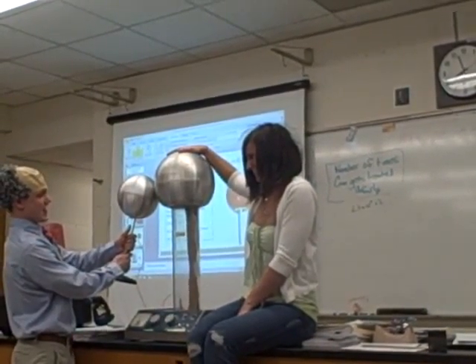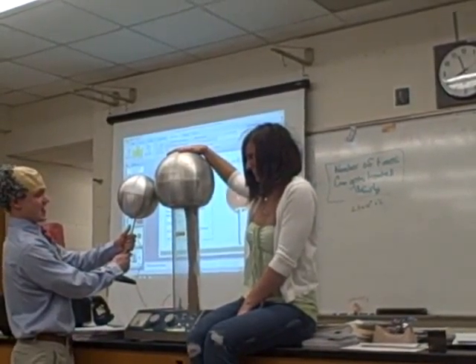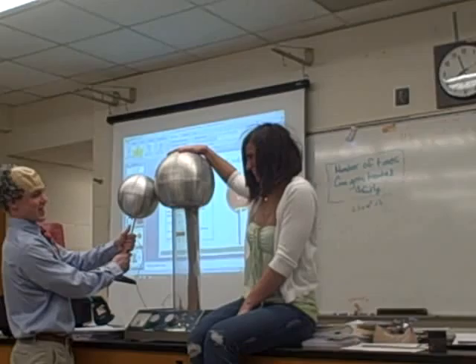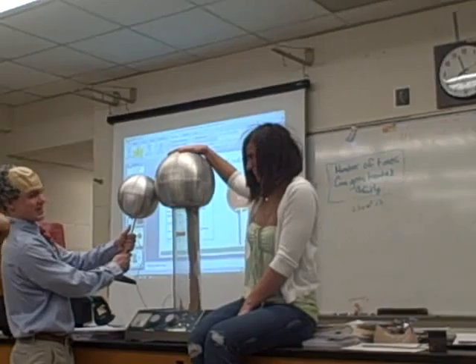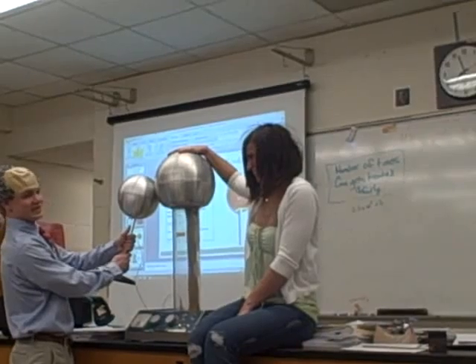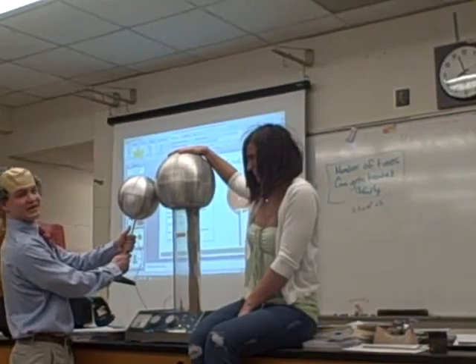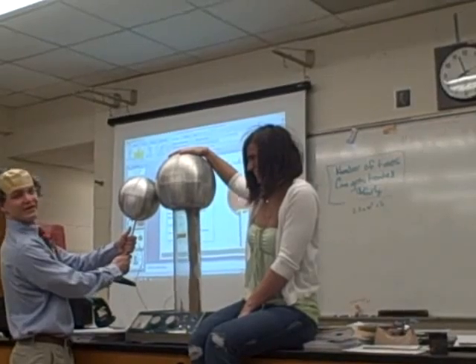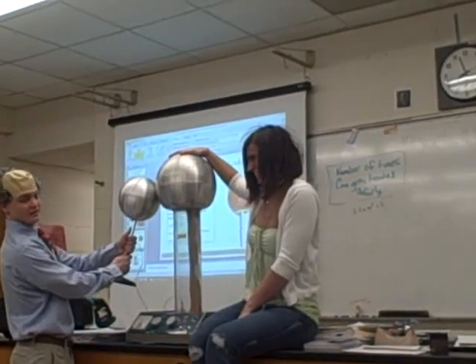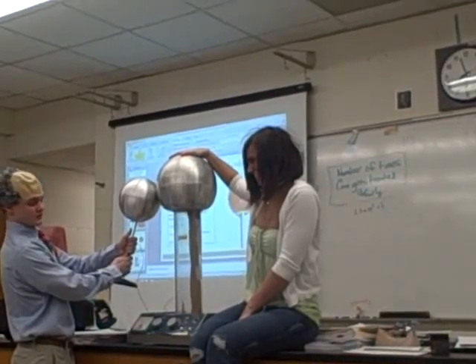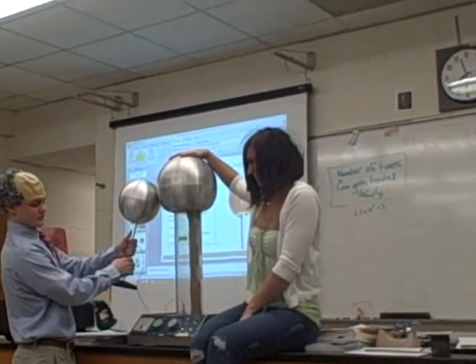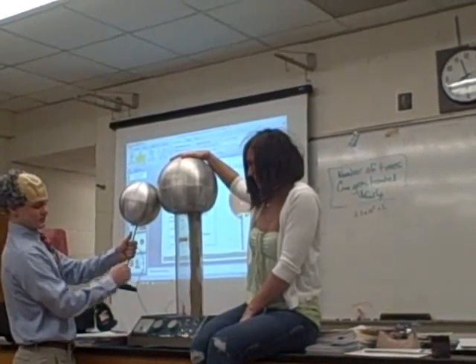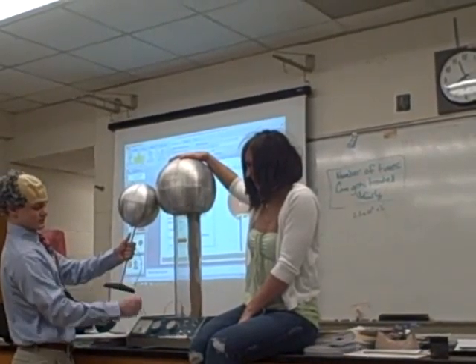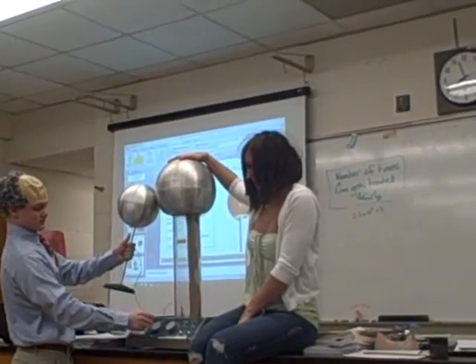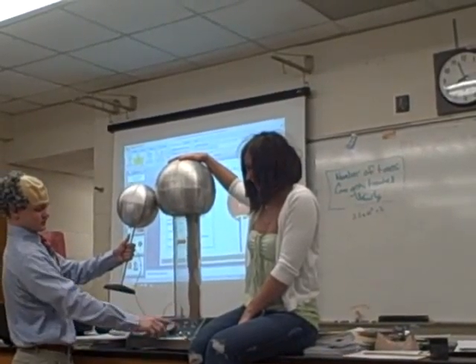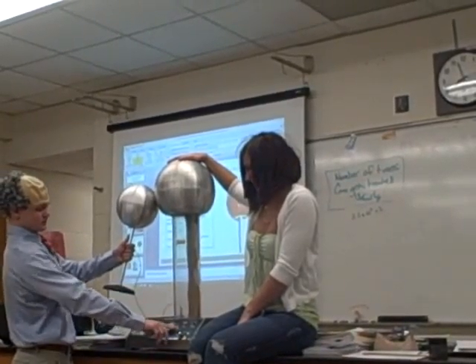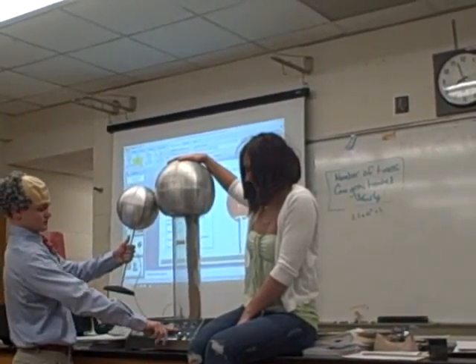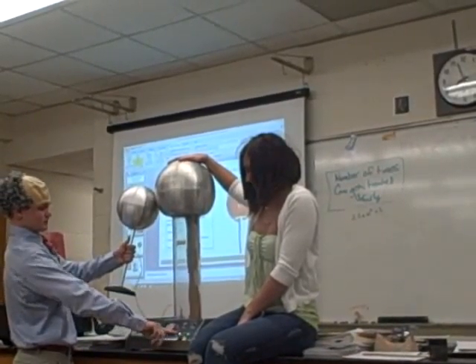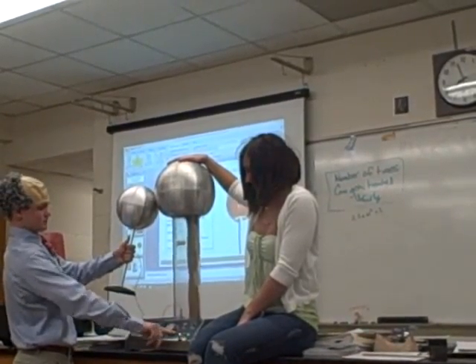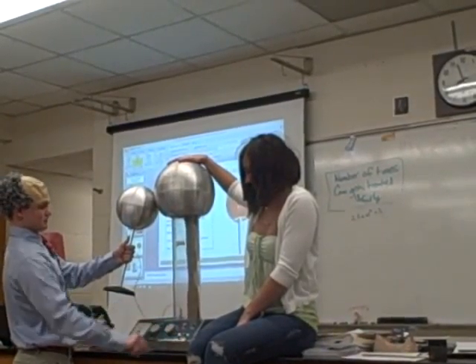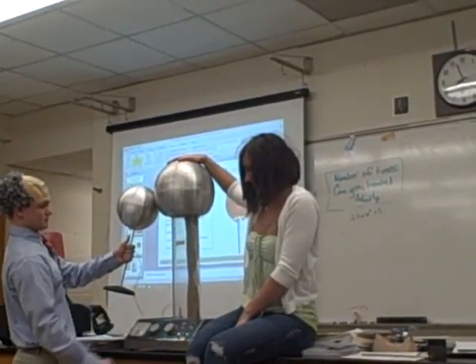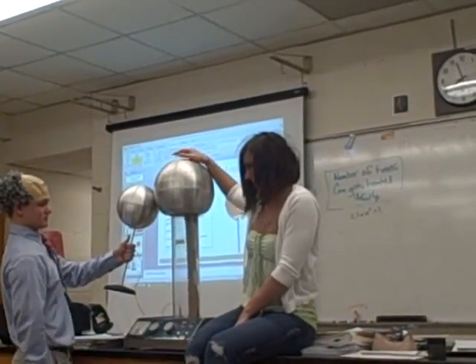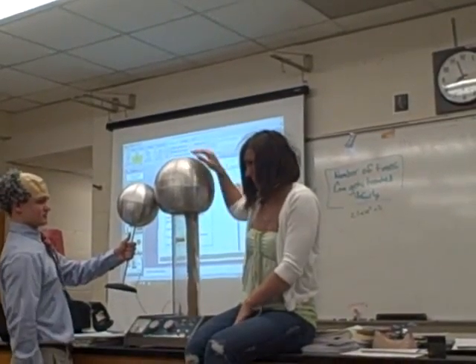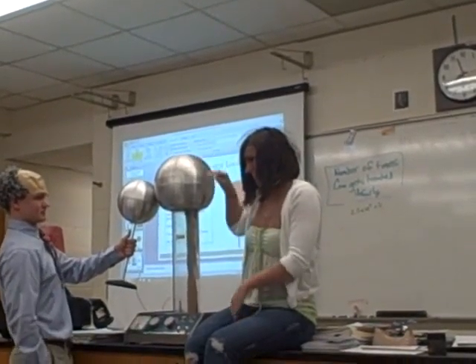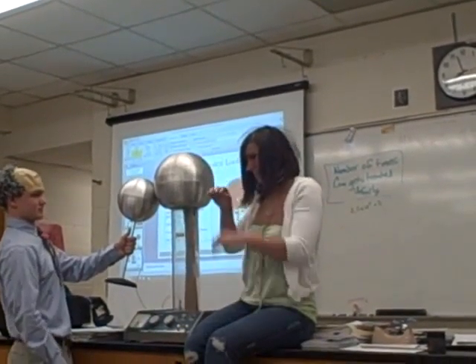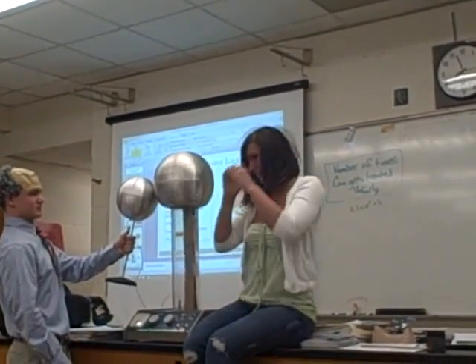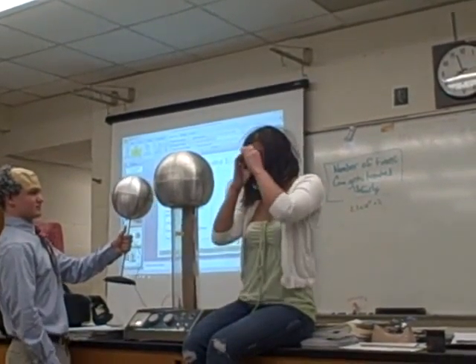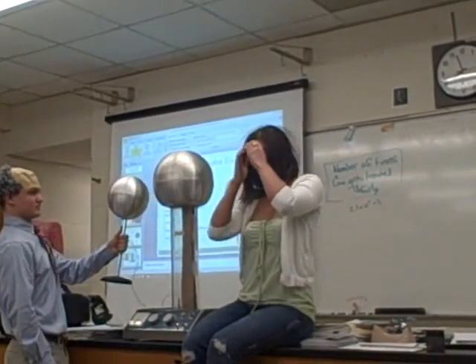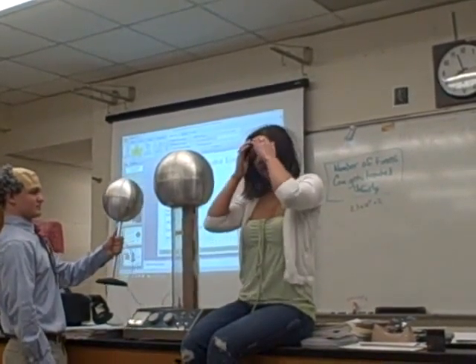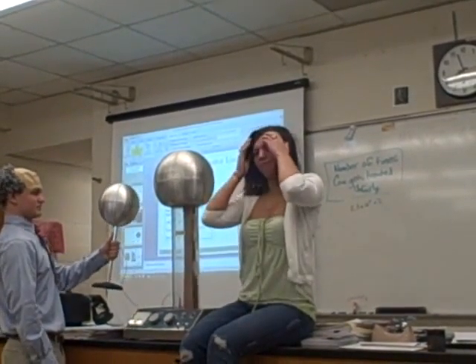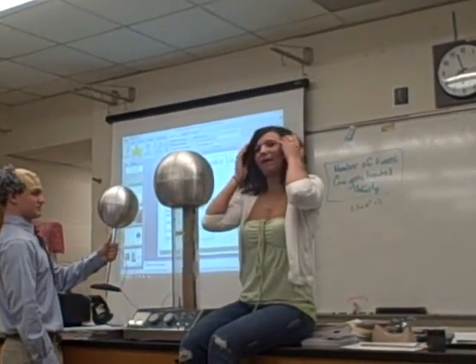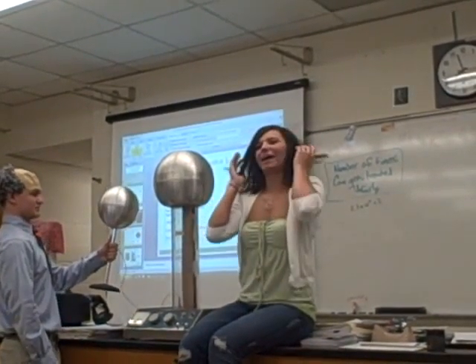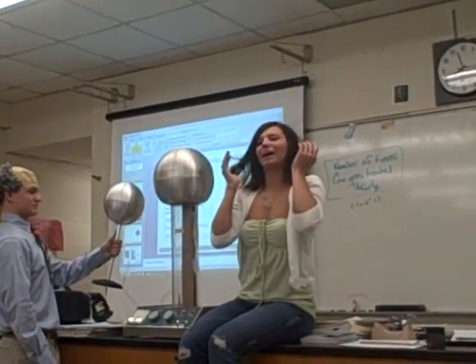Now you can turn it off, because that discharges it. Oh, my God.